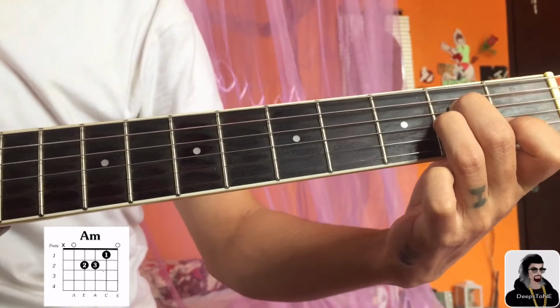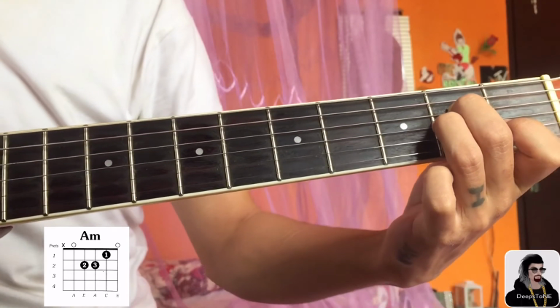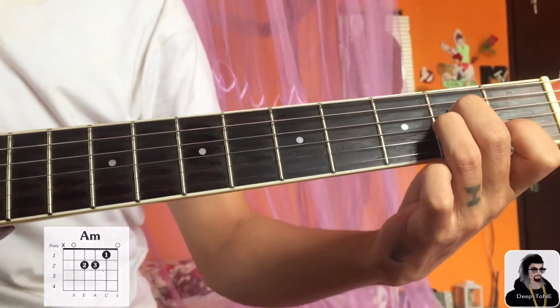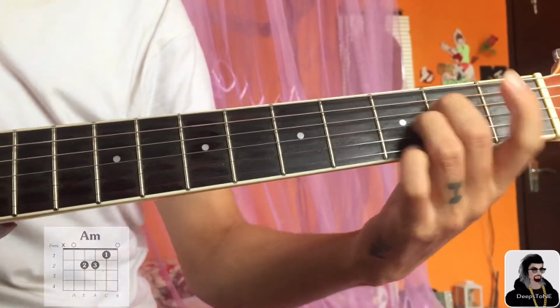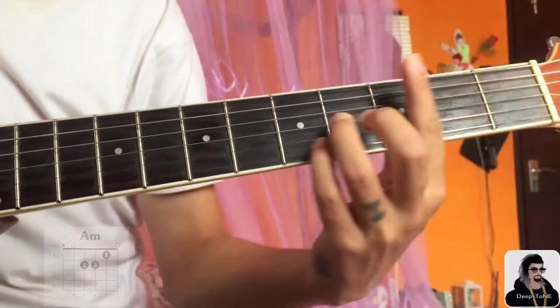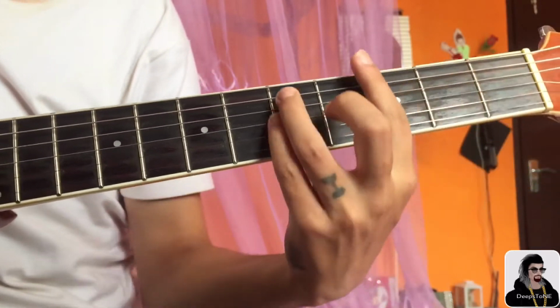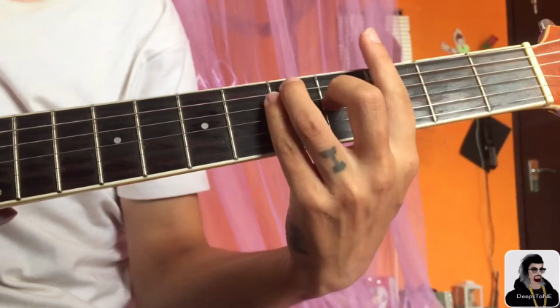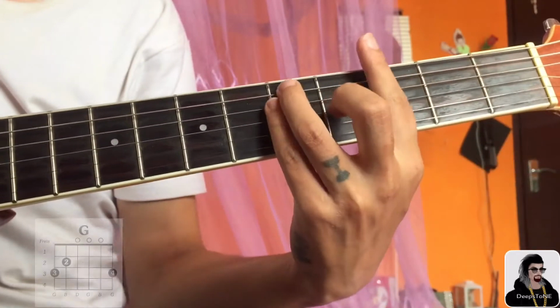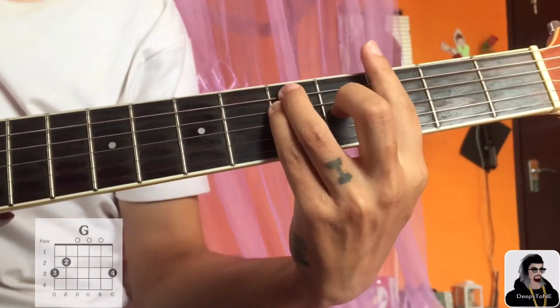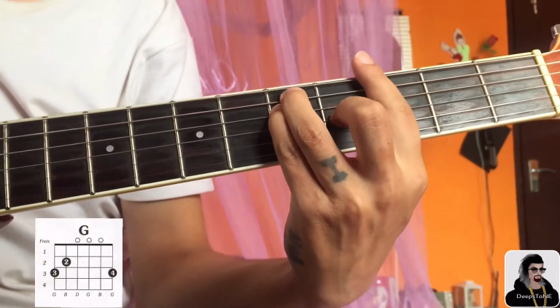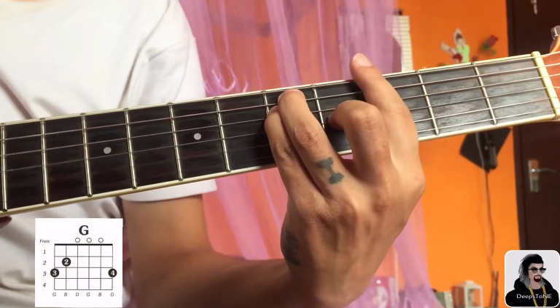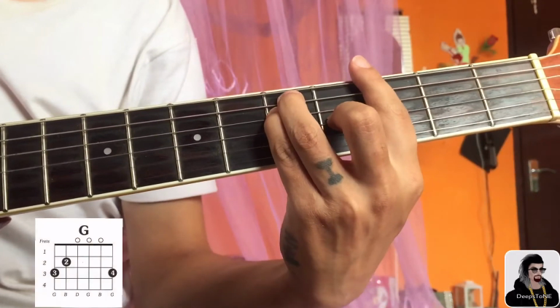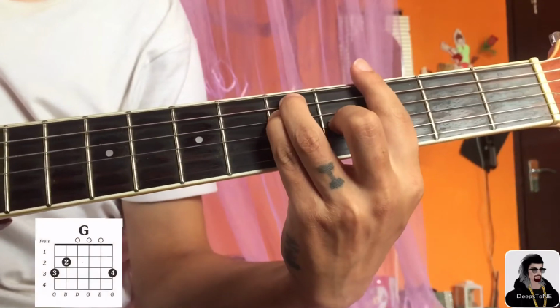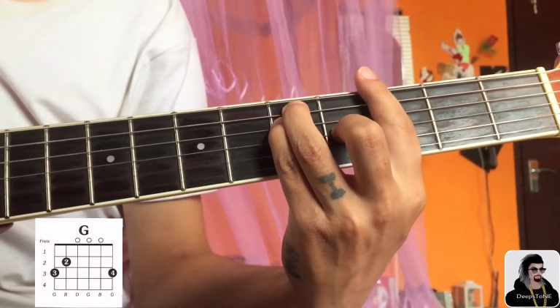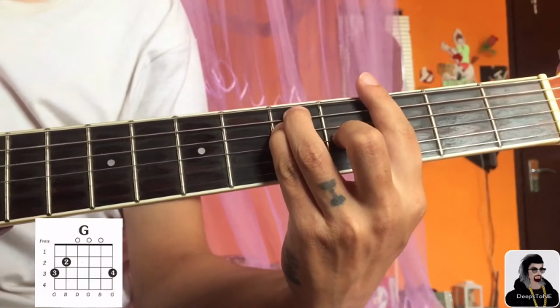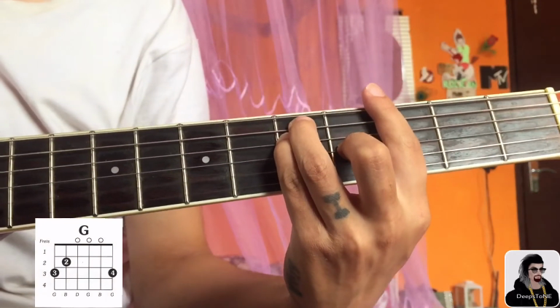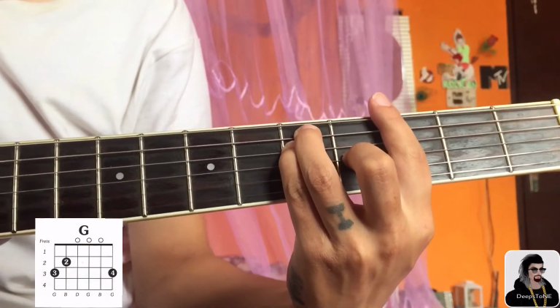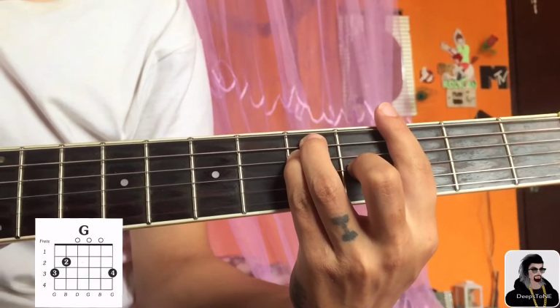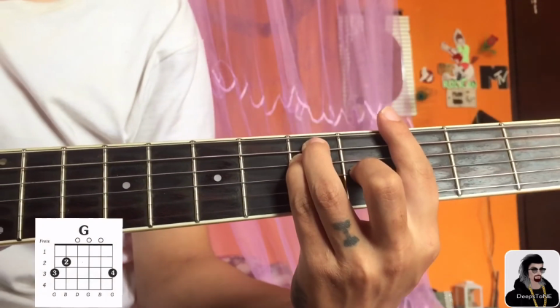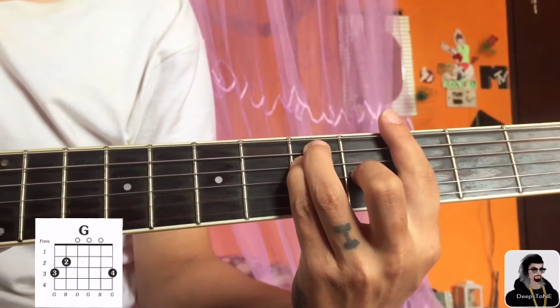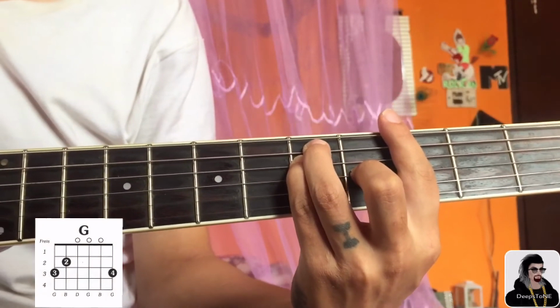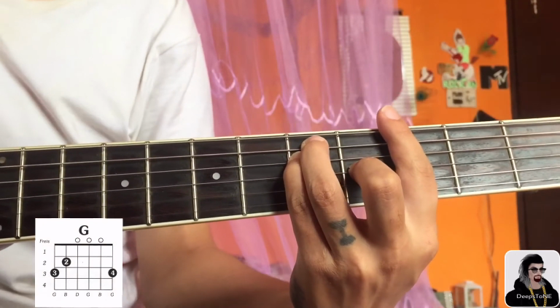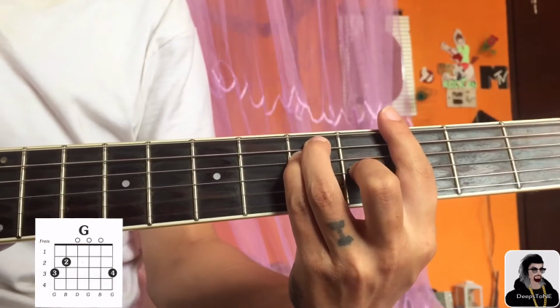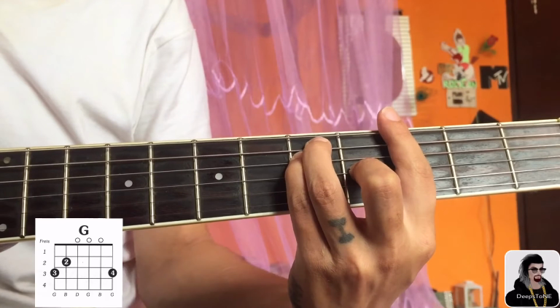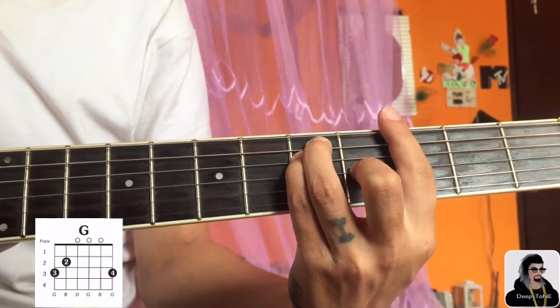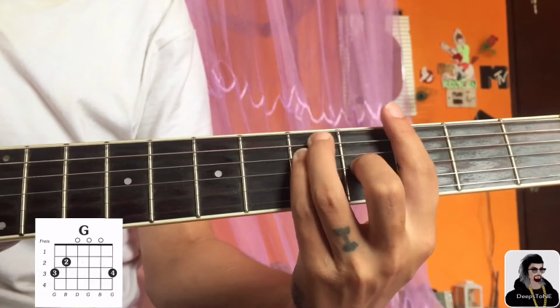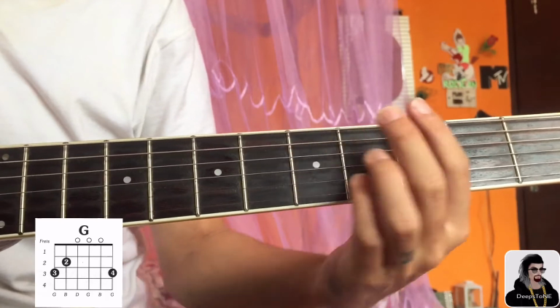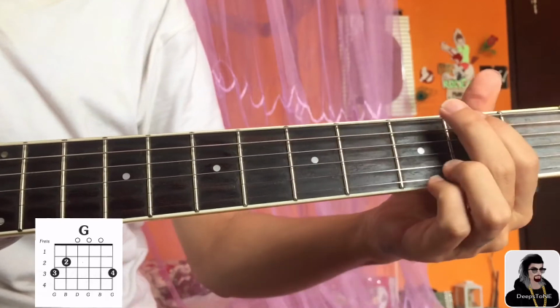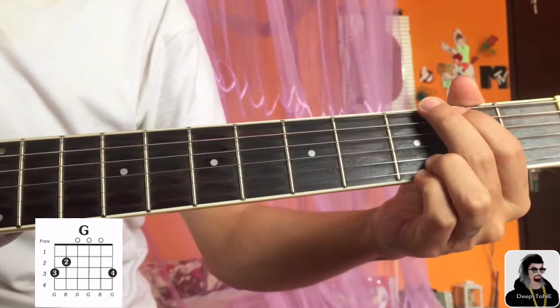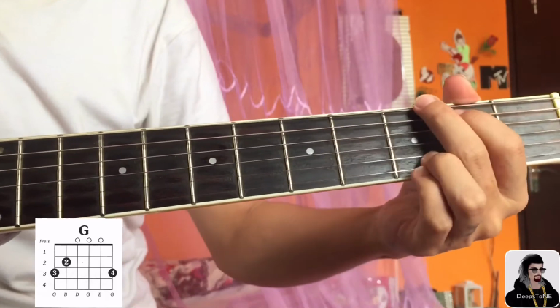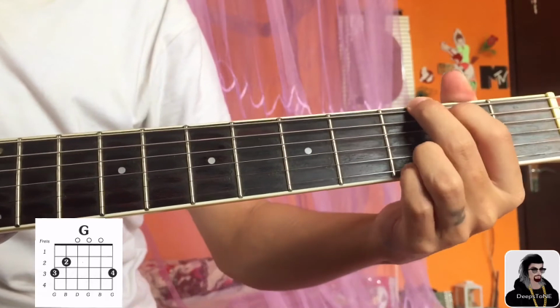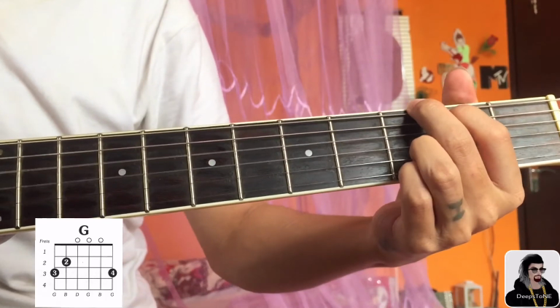Then the second chord is G major. You can do this chord like this.